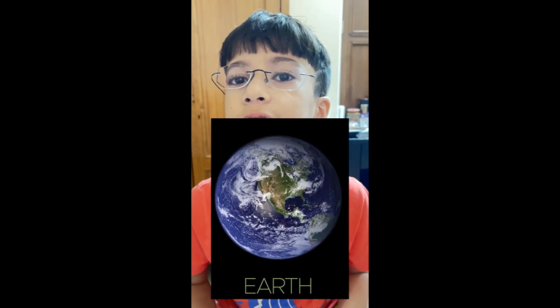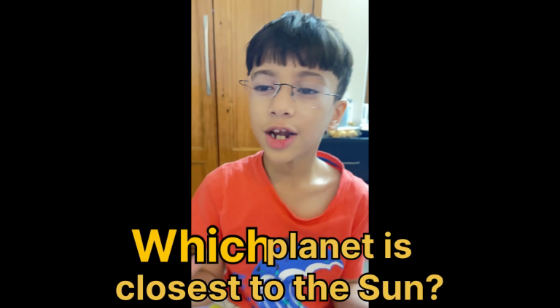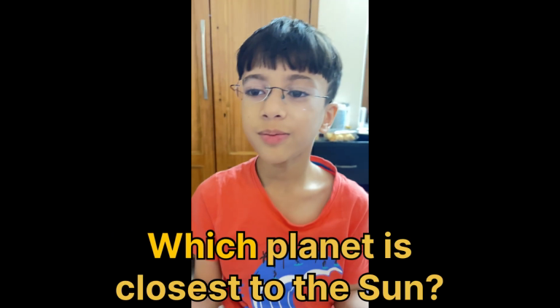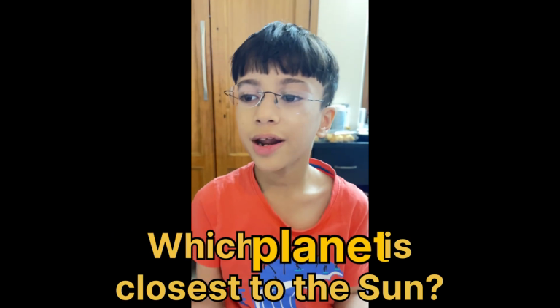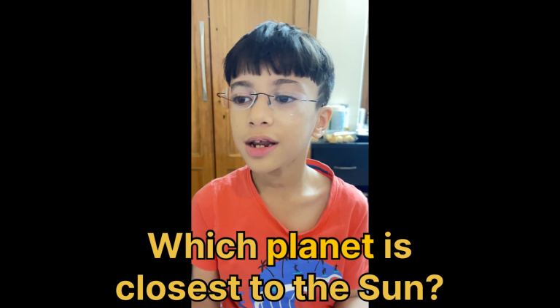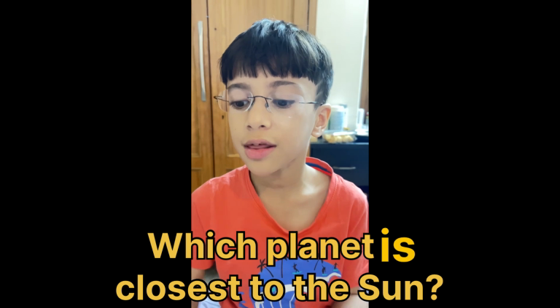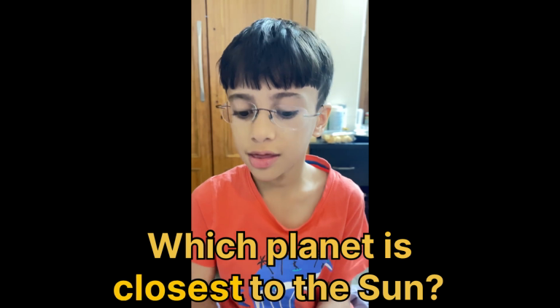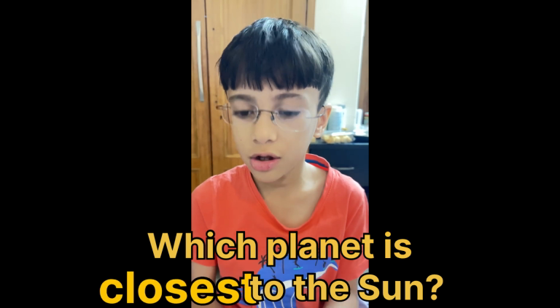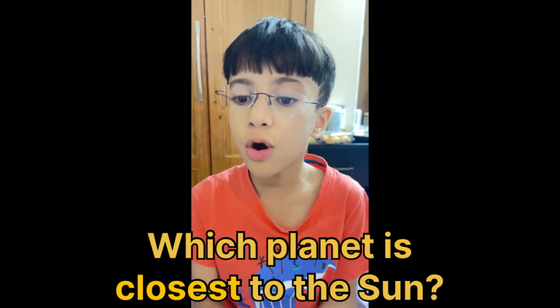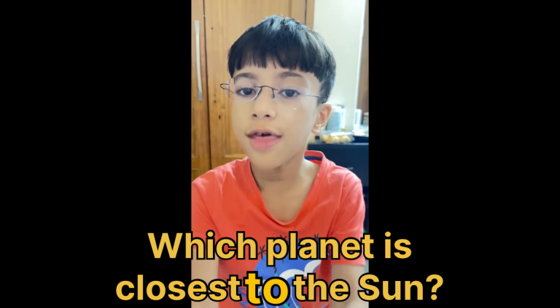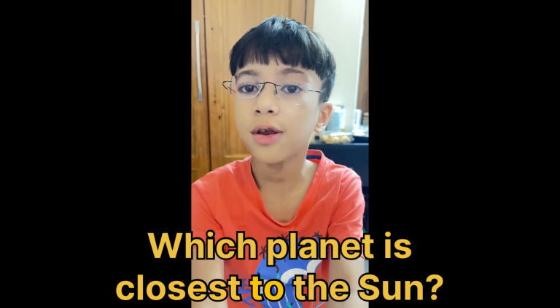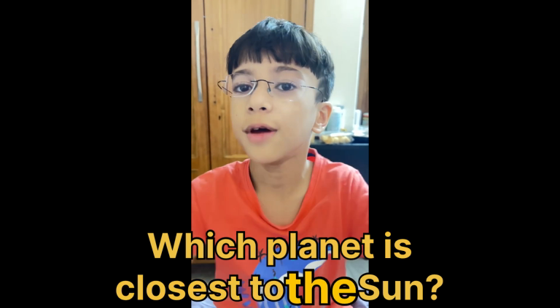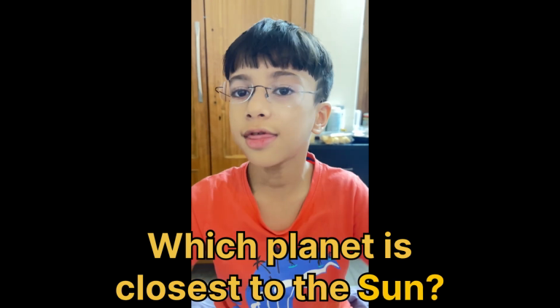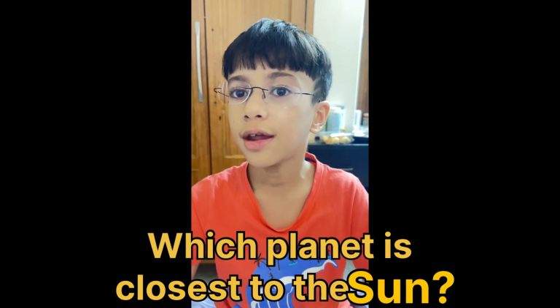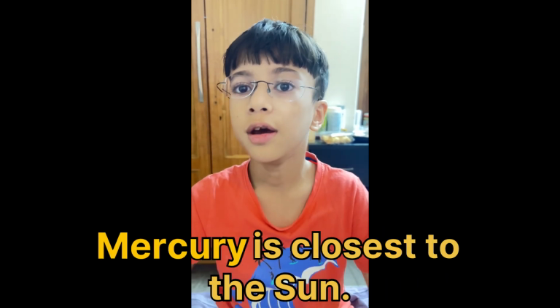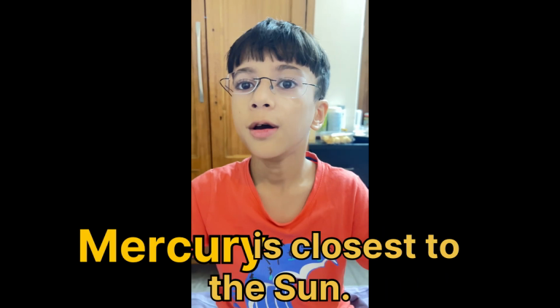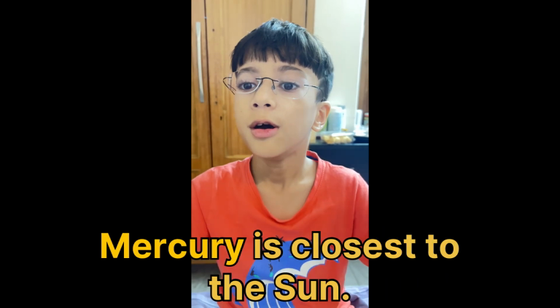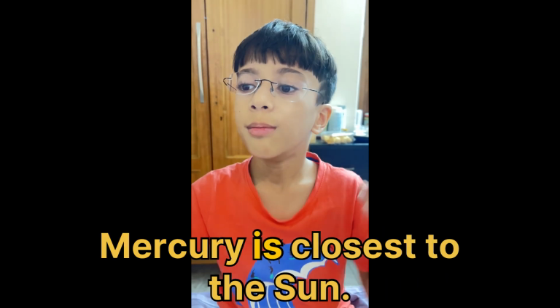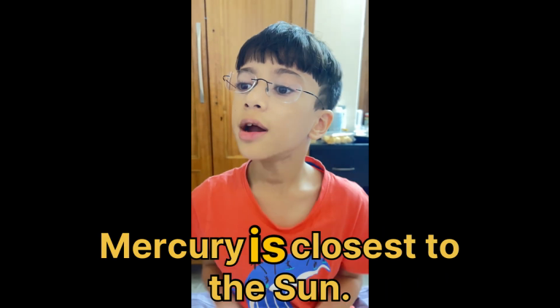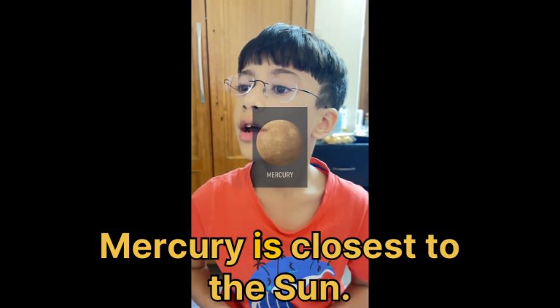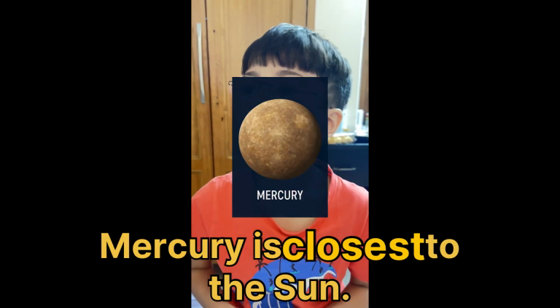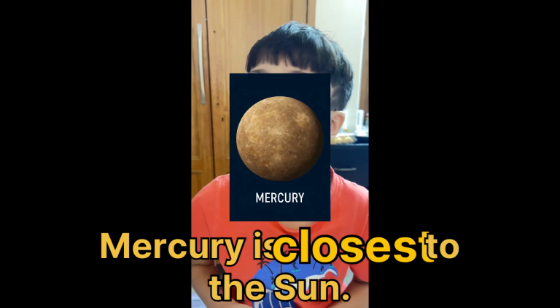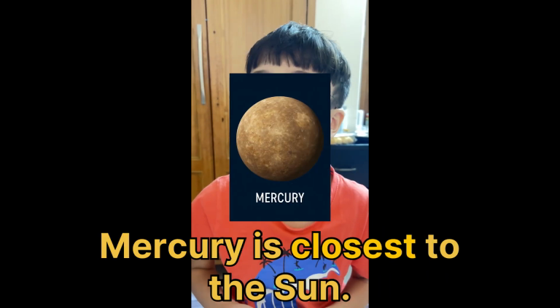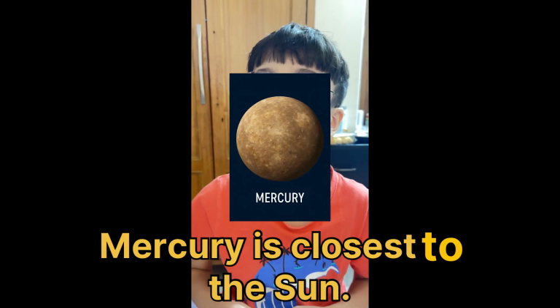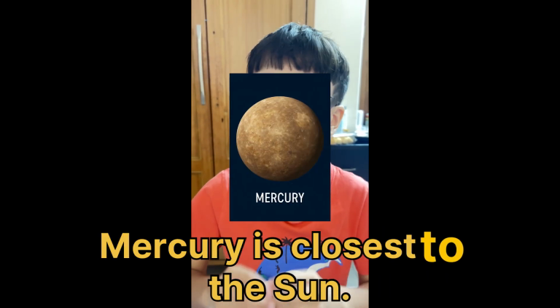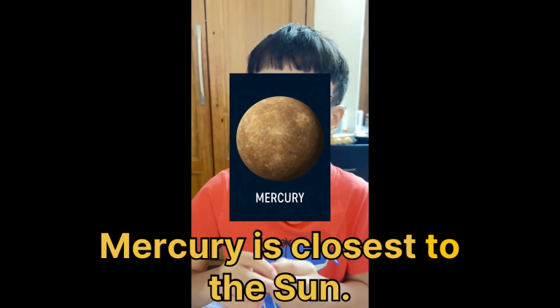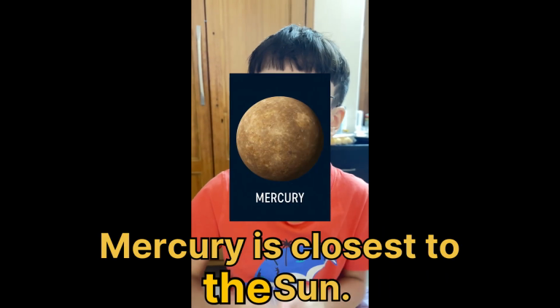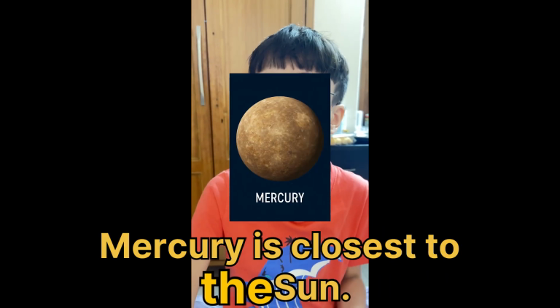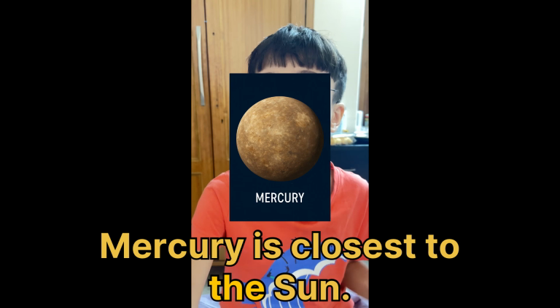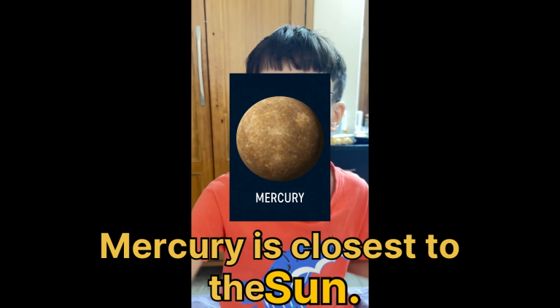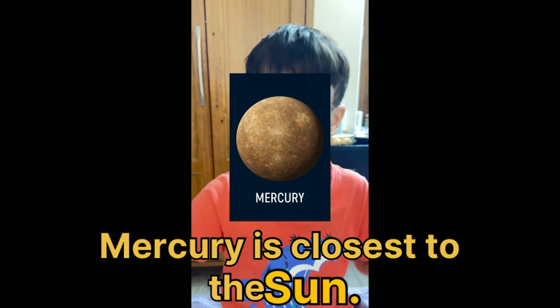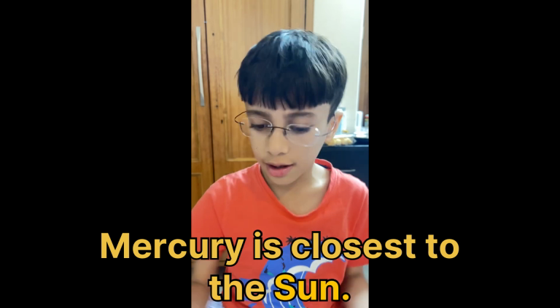Which planet is closest to the sun? Mercury. Mercury is closest to the sun.